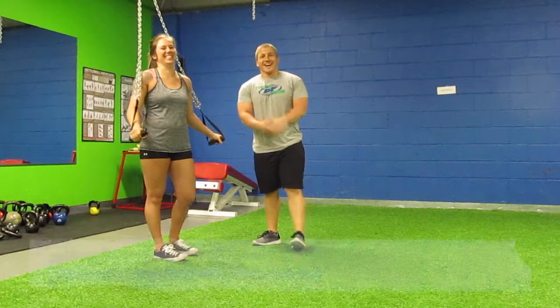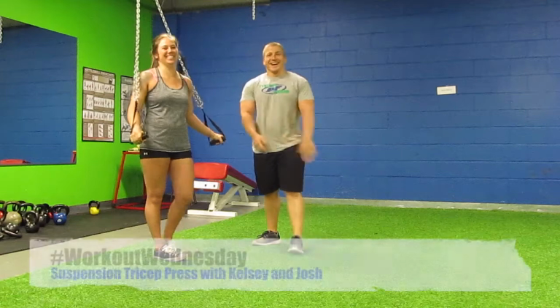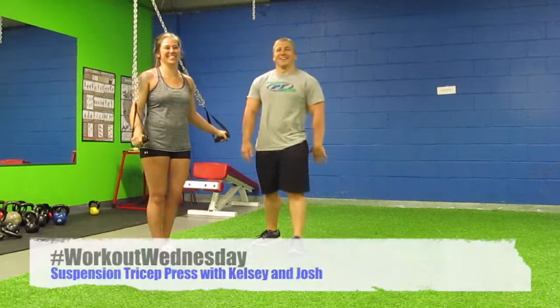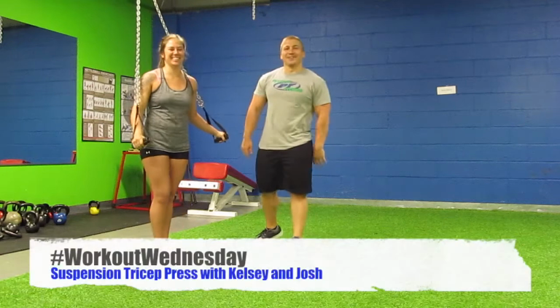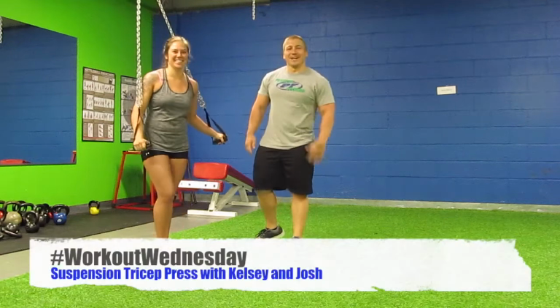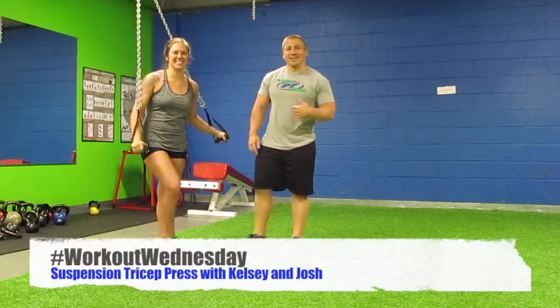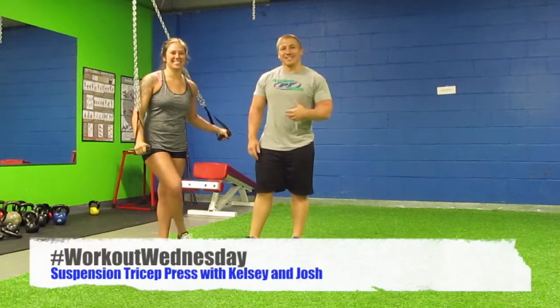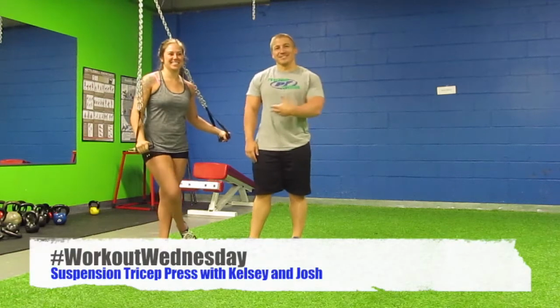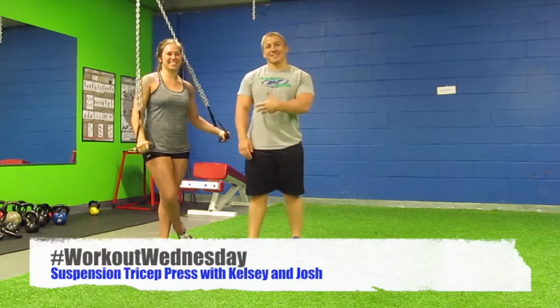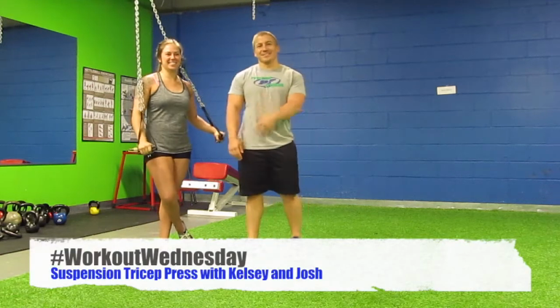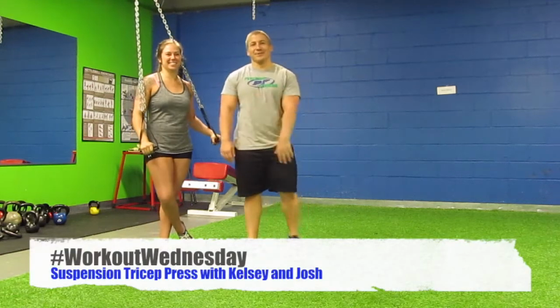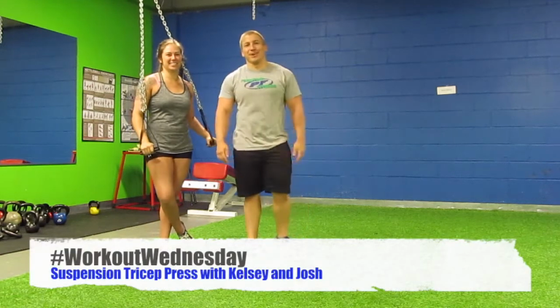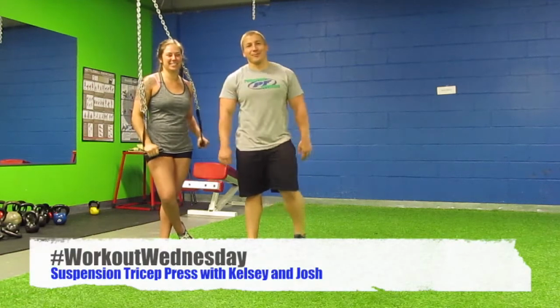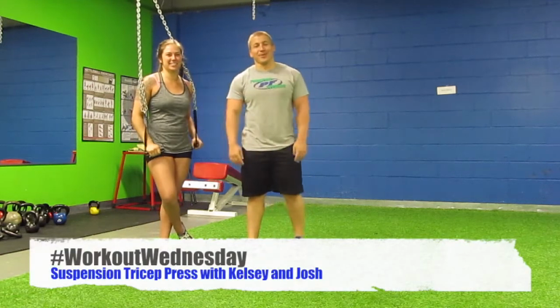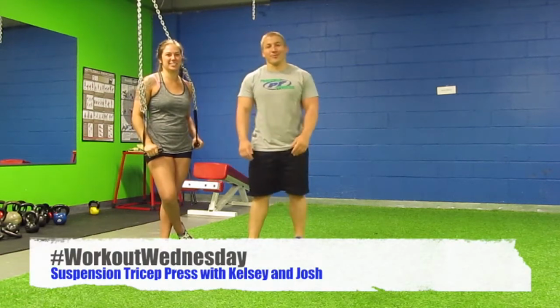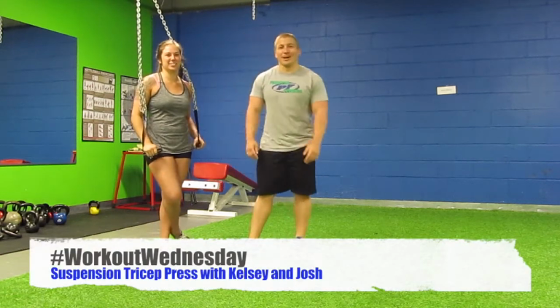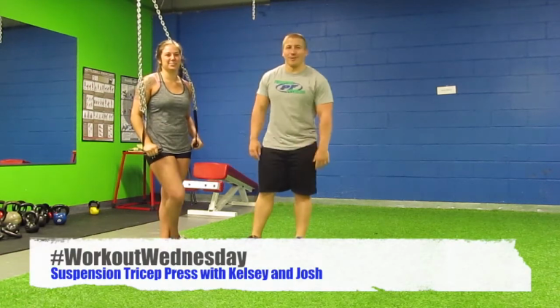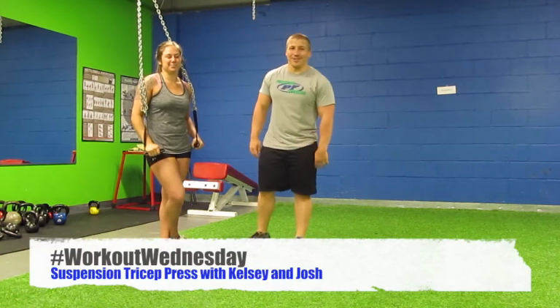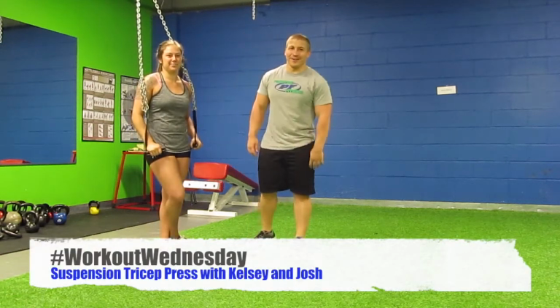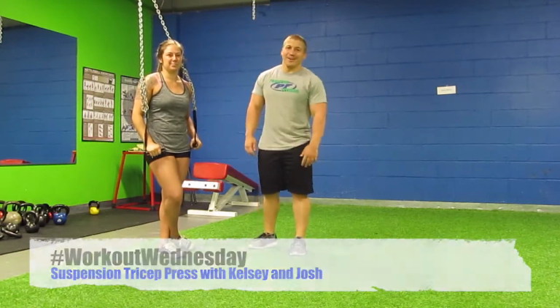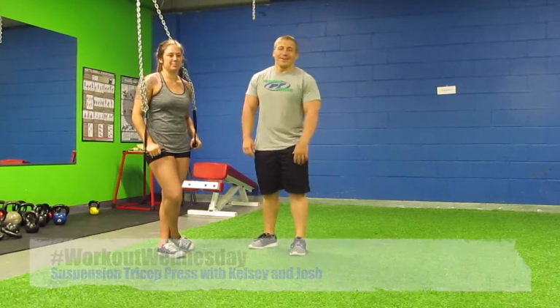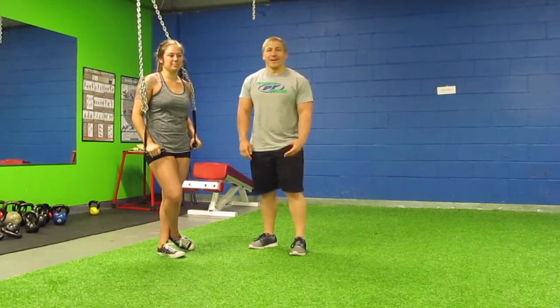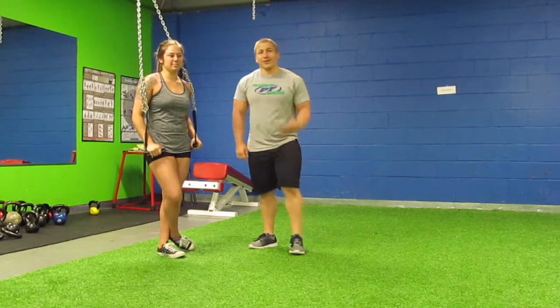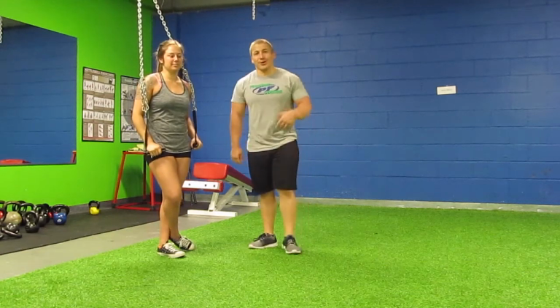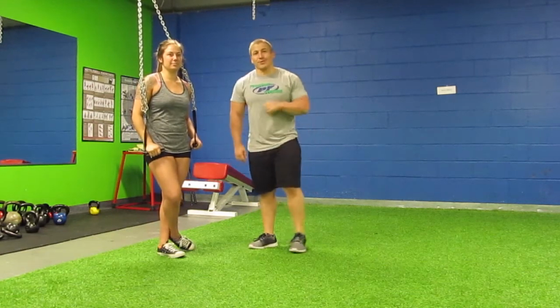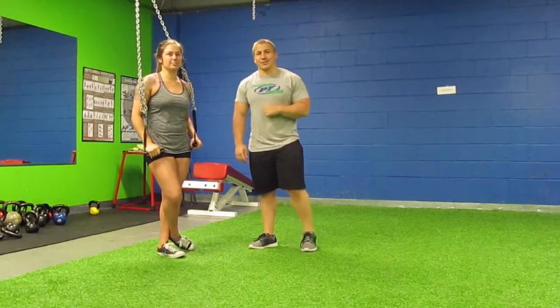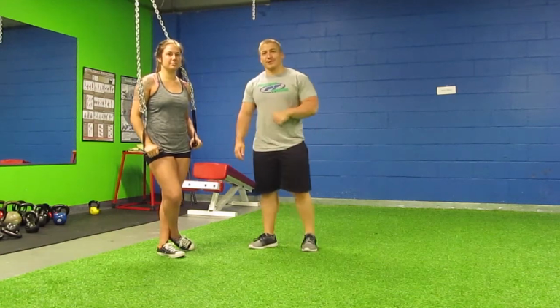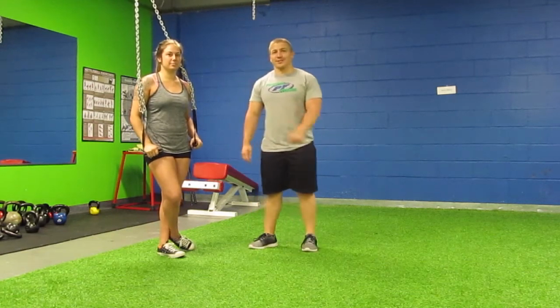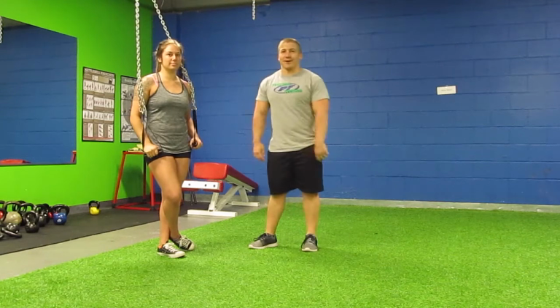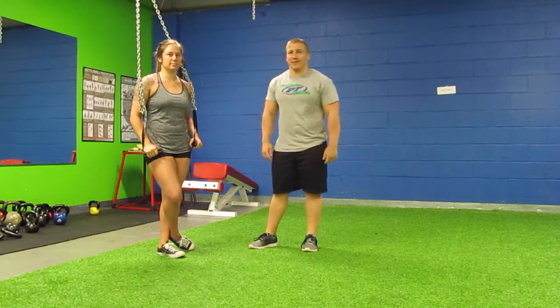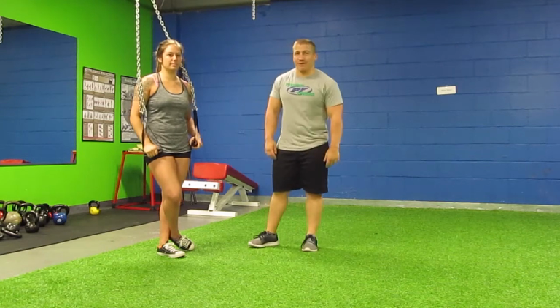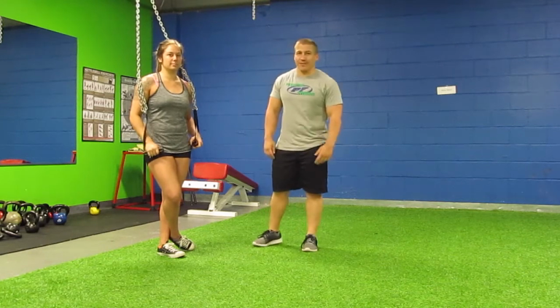How y'all doing? I'm Josh, this is Kelsey, and we're here with another Workout Wednesday. Today we're going to go over a suspension tricep press.